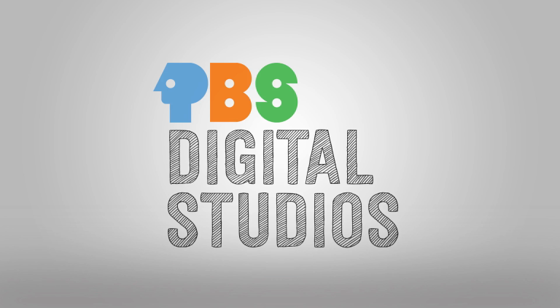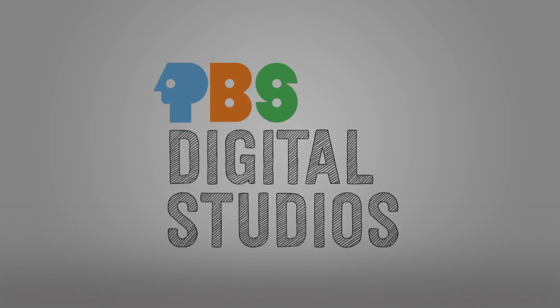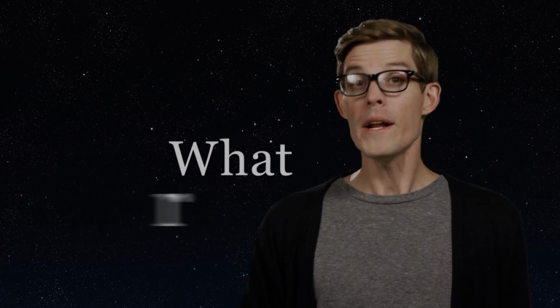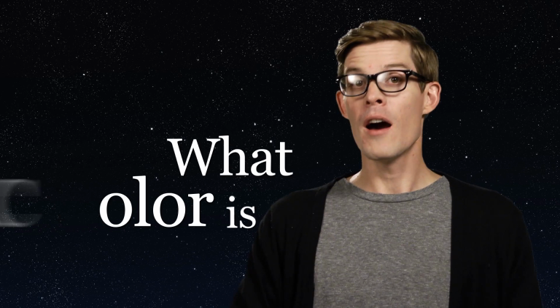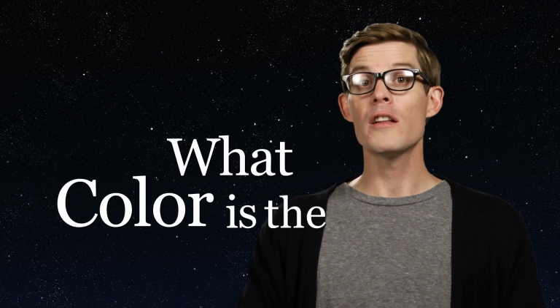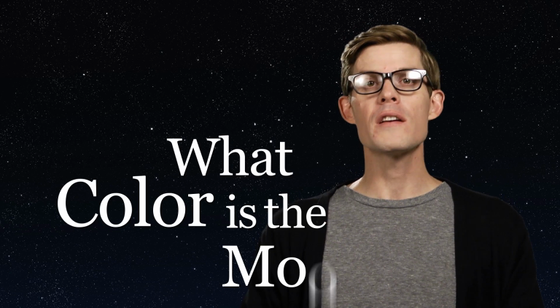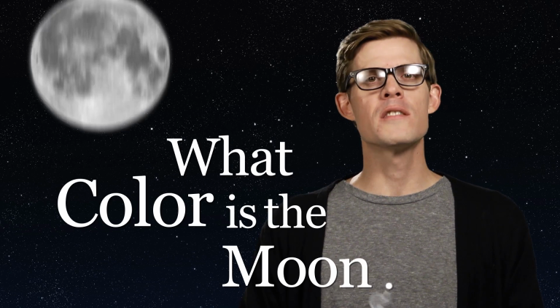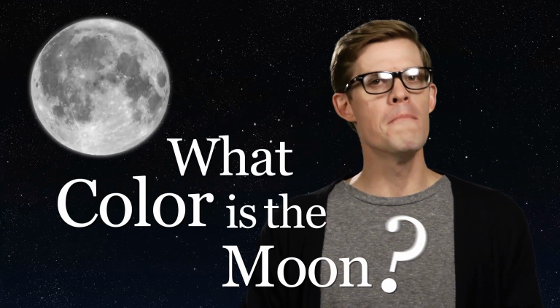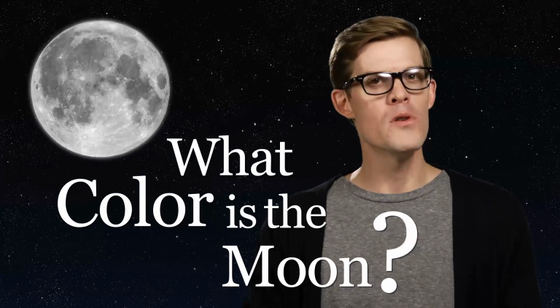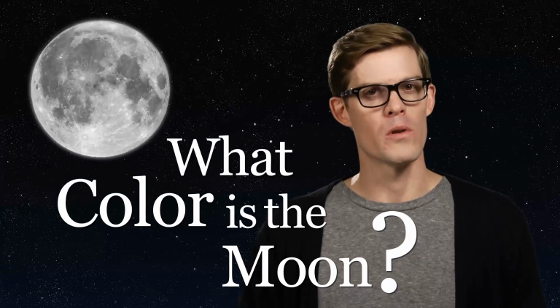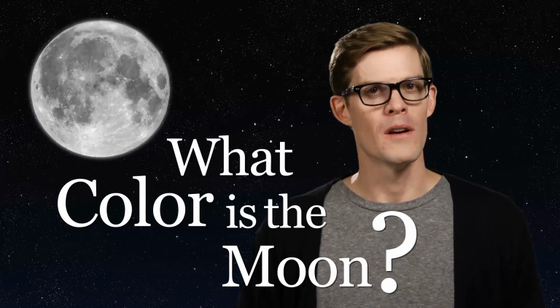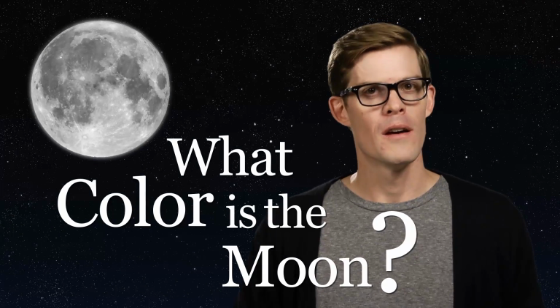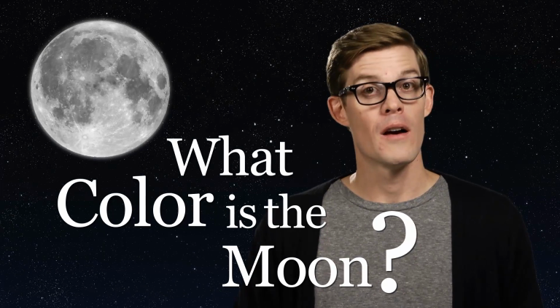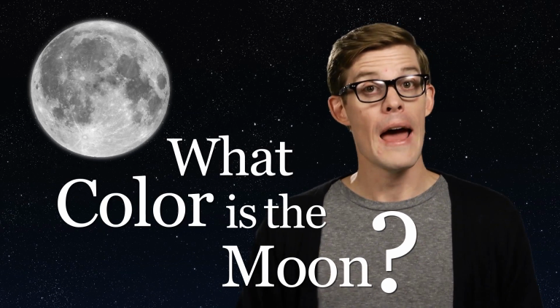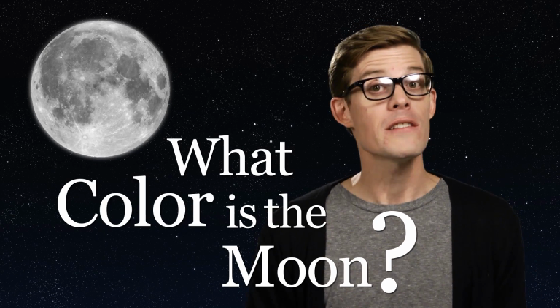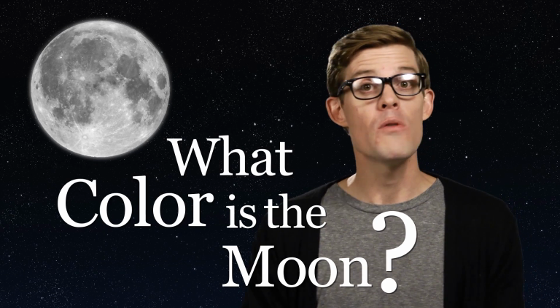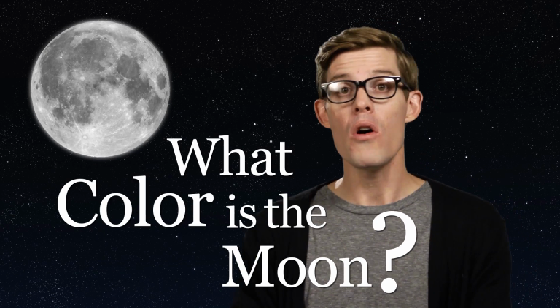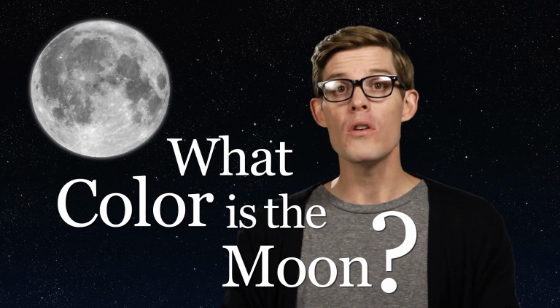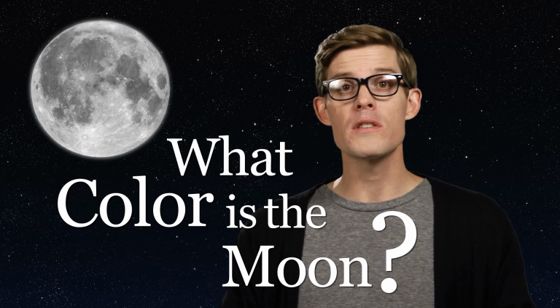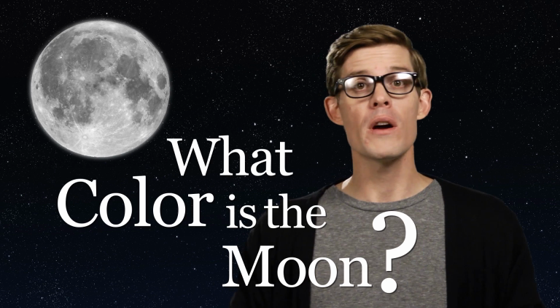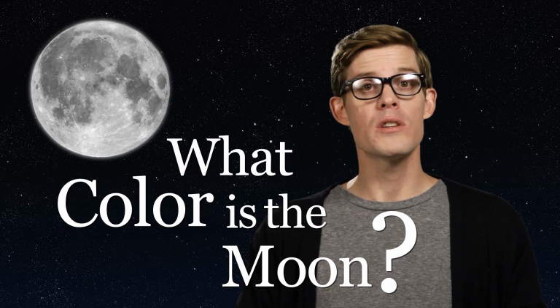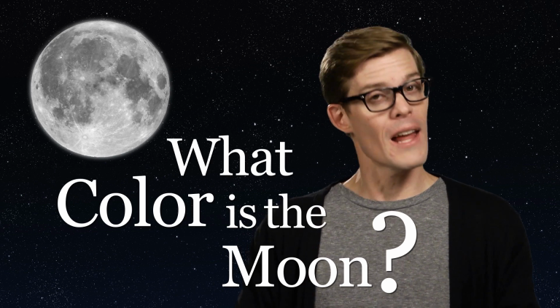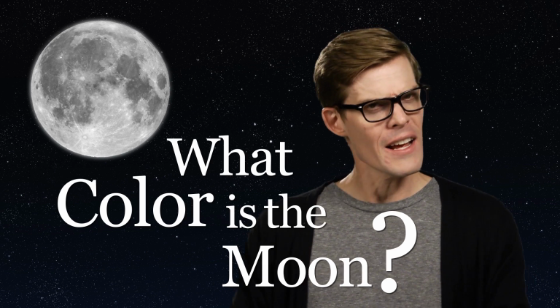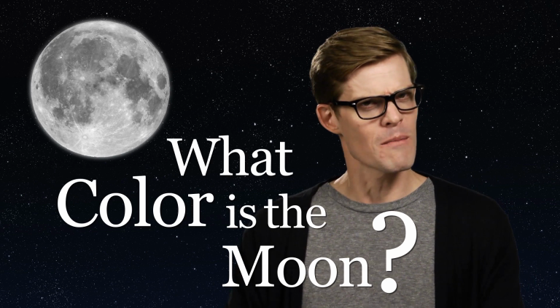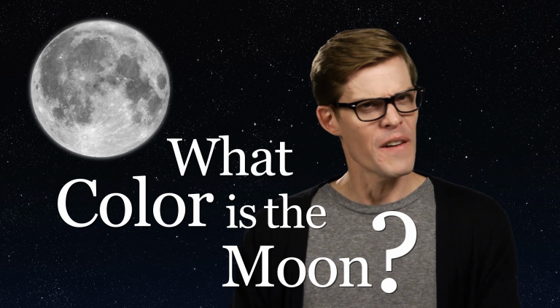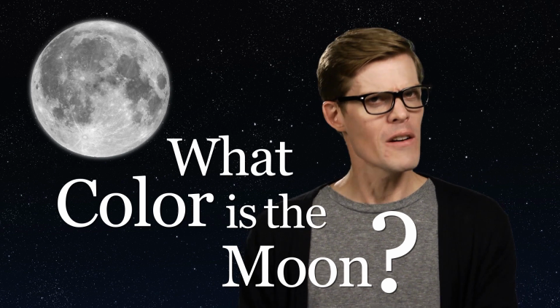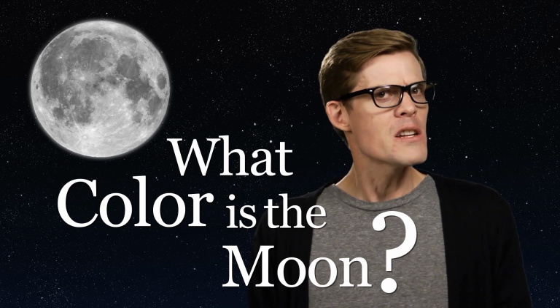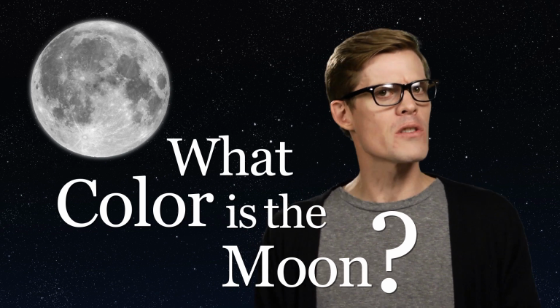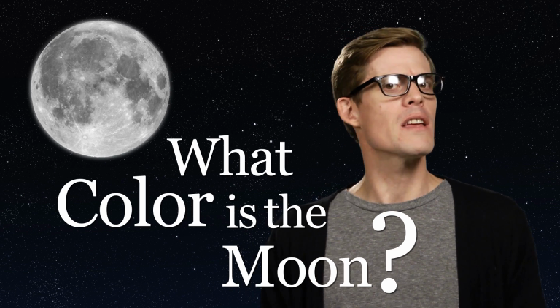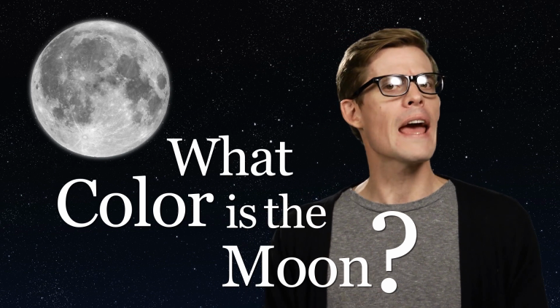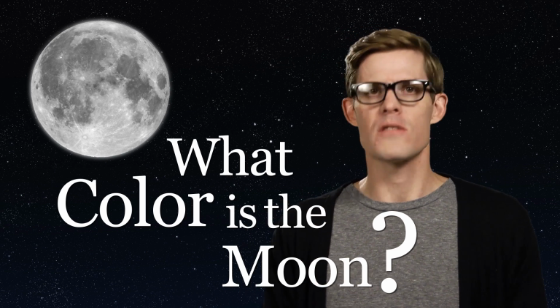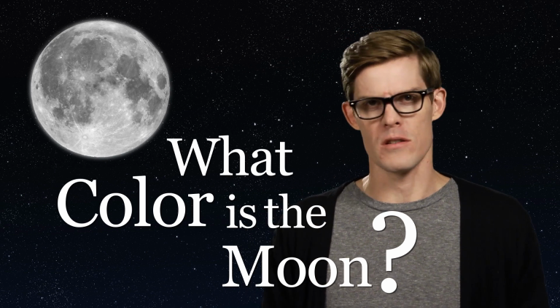What color is the moon? I asked you all this question and I had some very interesting answers.